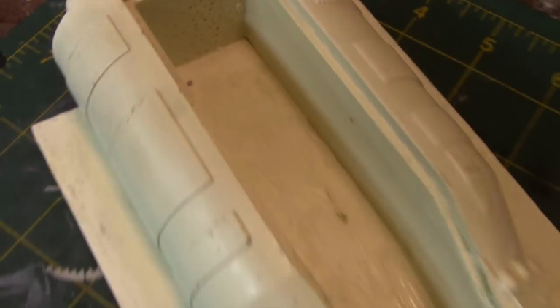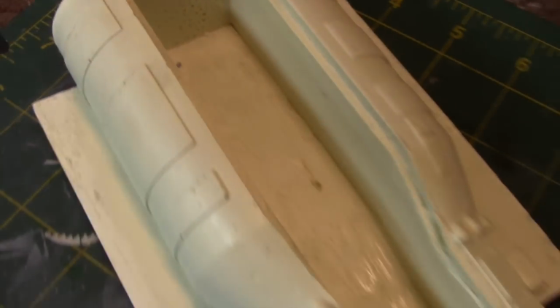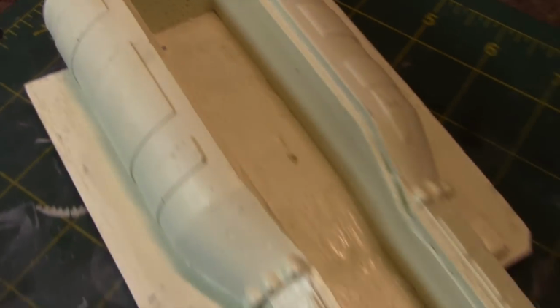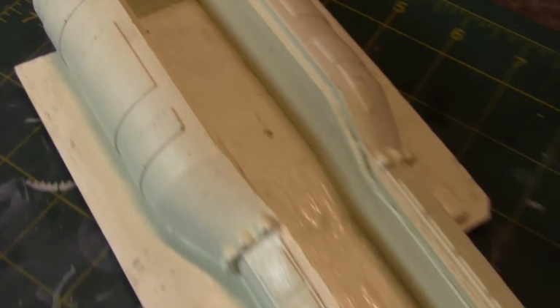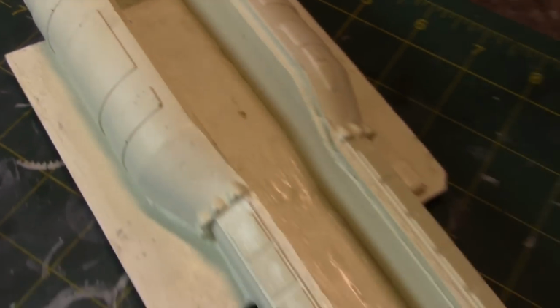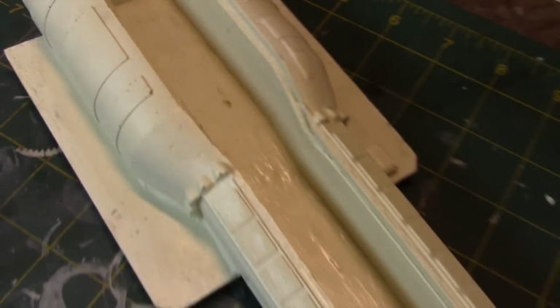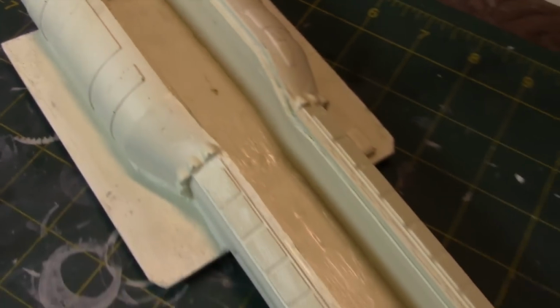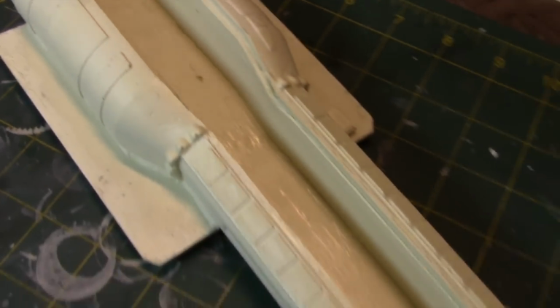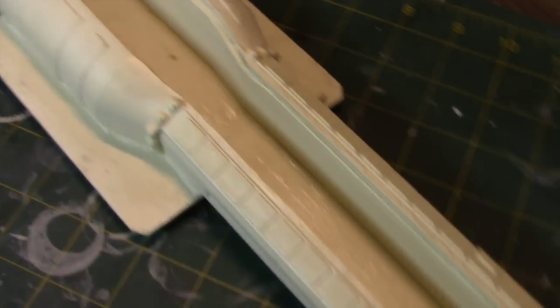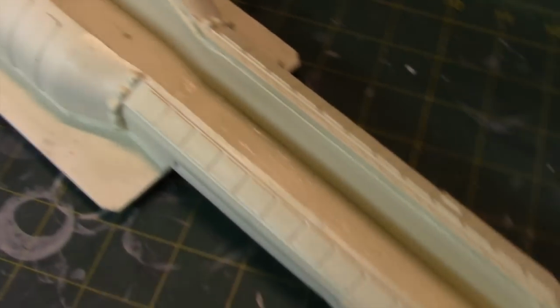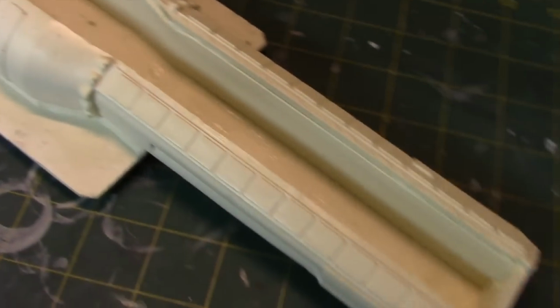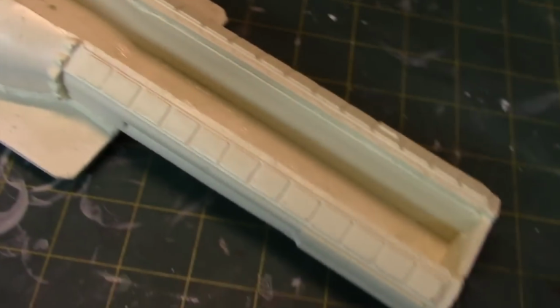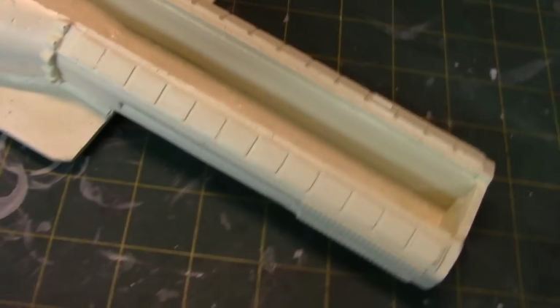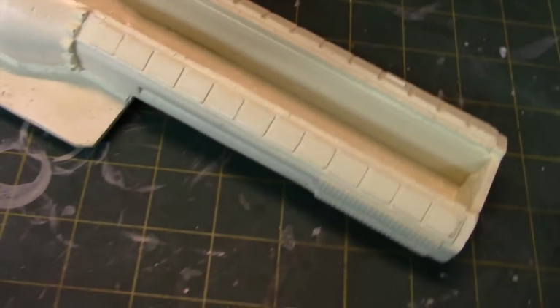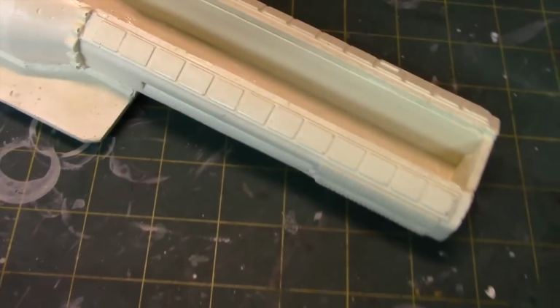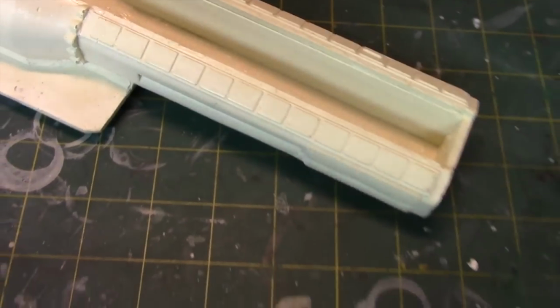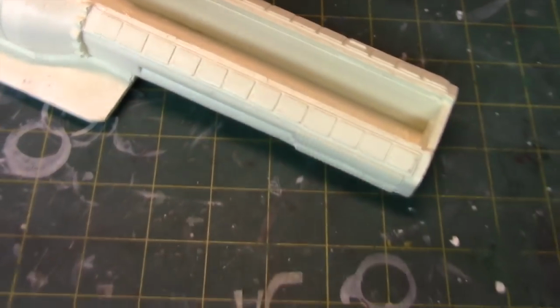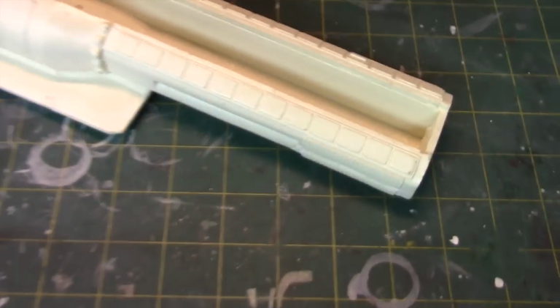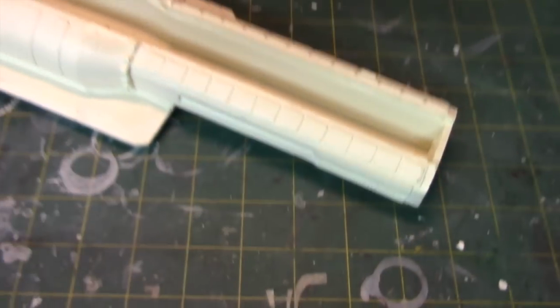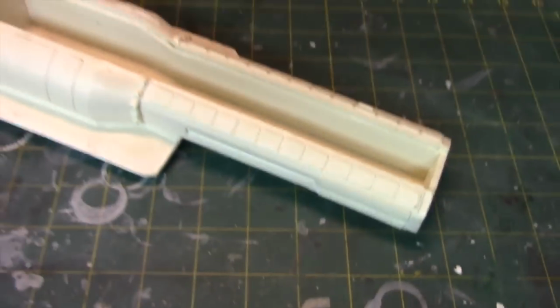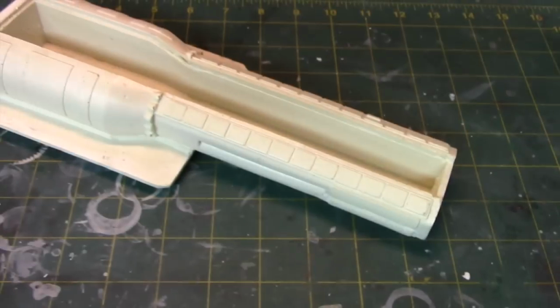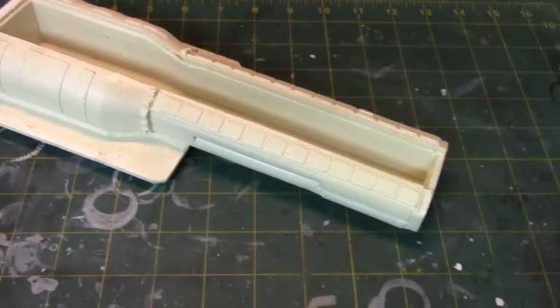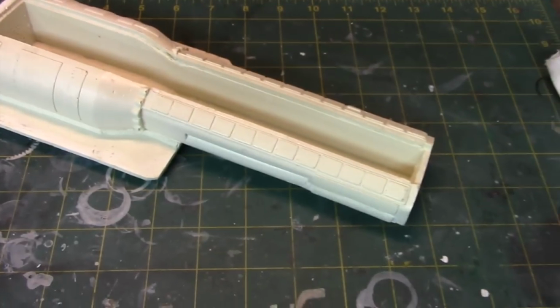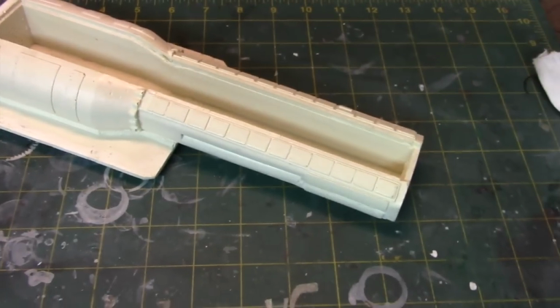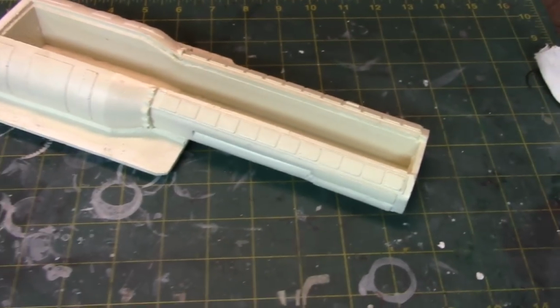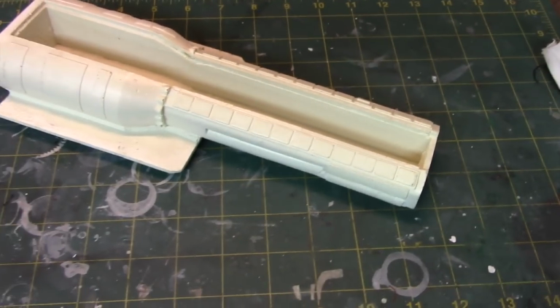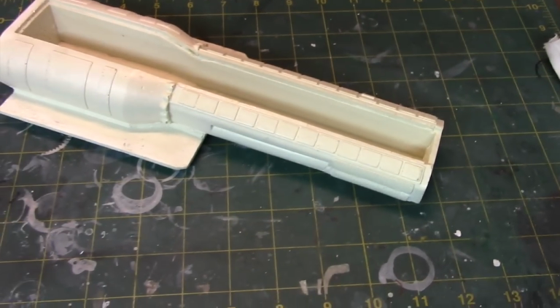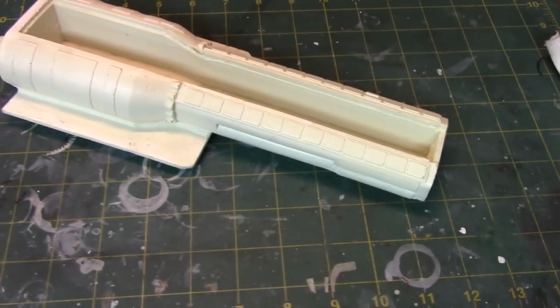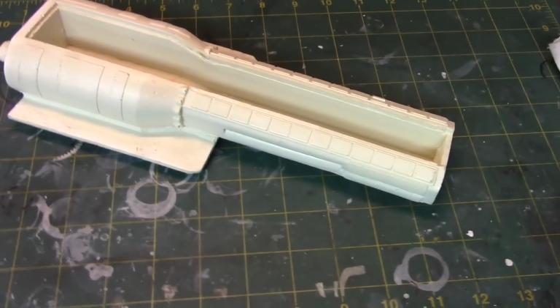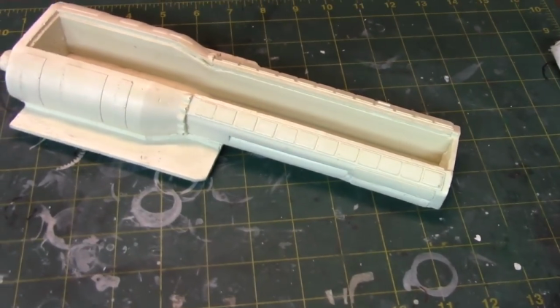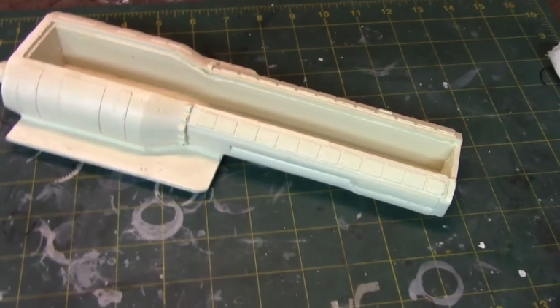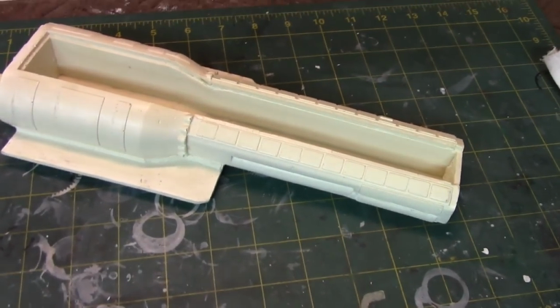Hey everybody and welcome to another Interstellar Modeler. This is part one of the Space 1999 Warhawk build.